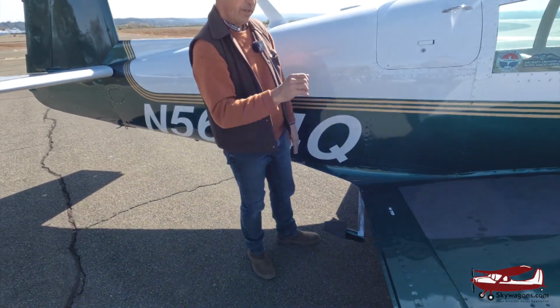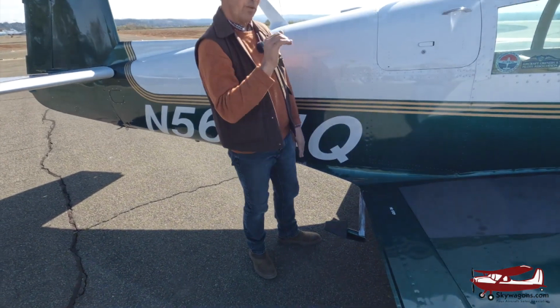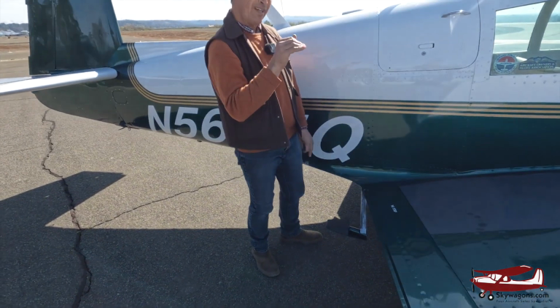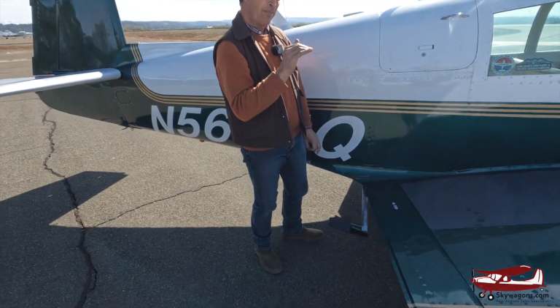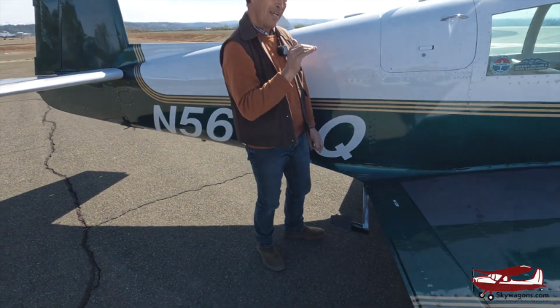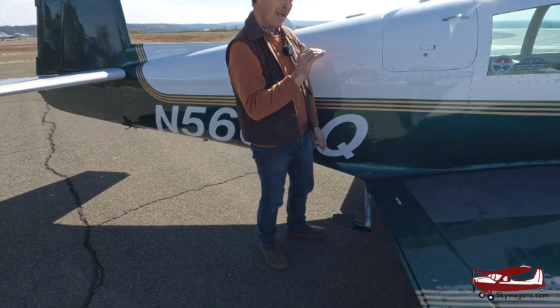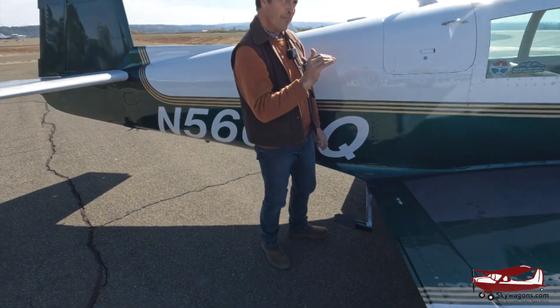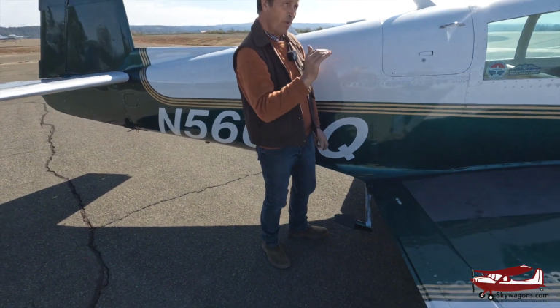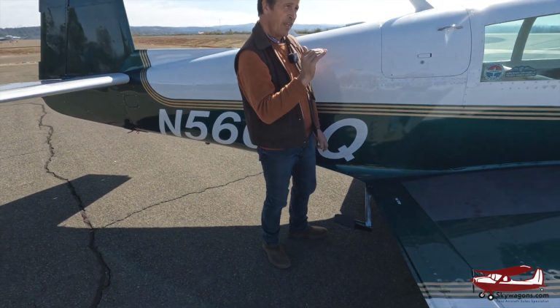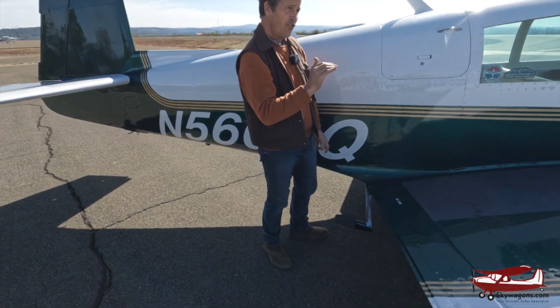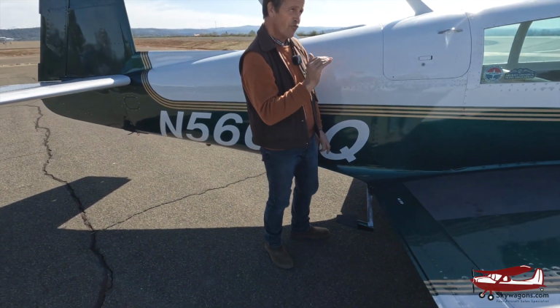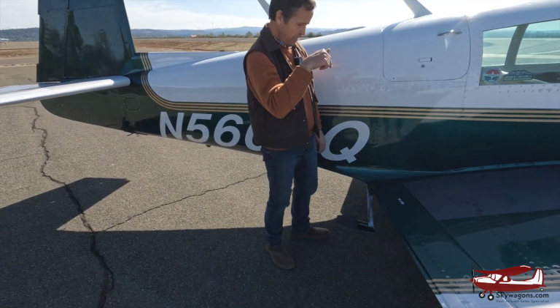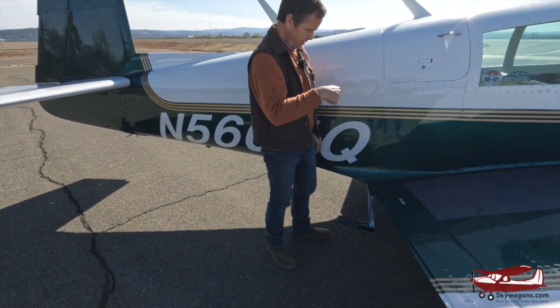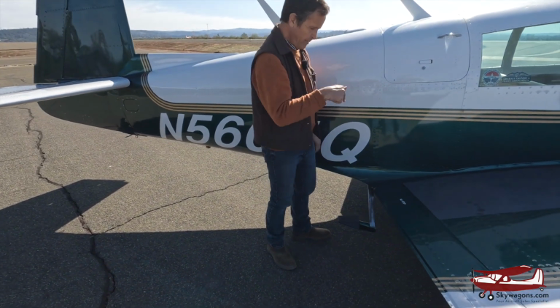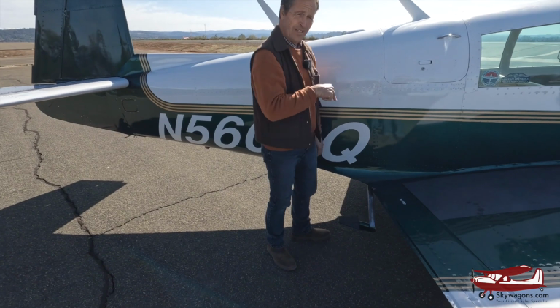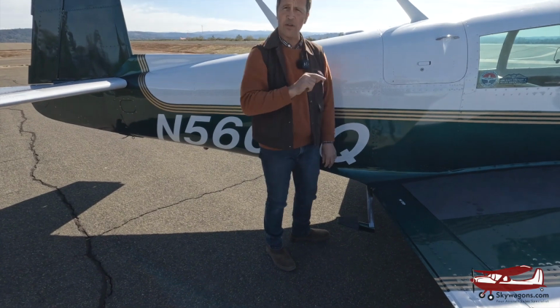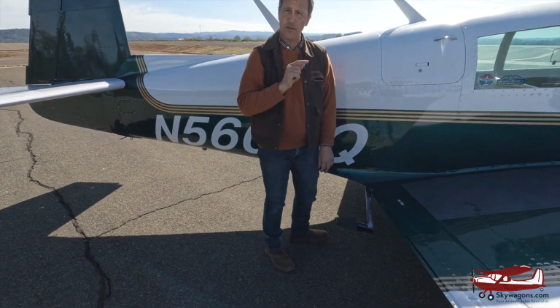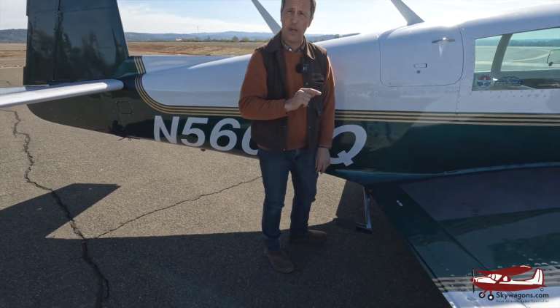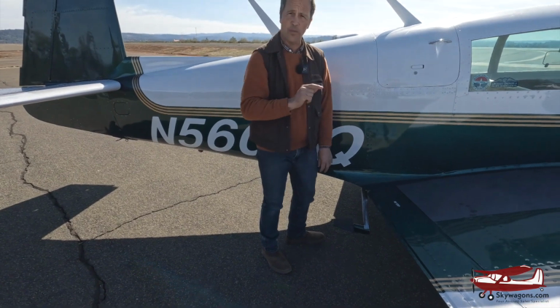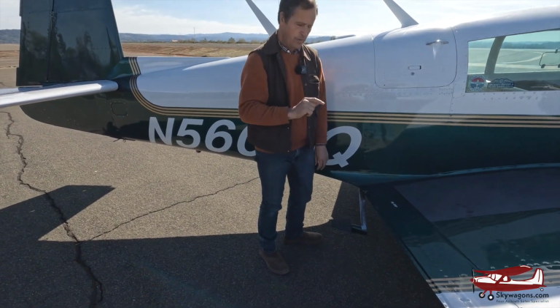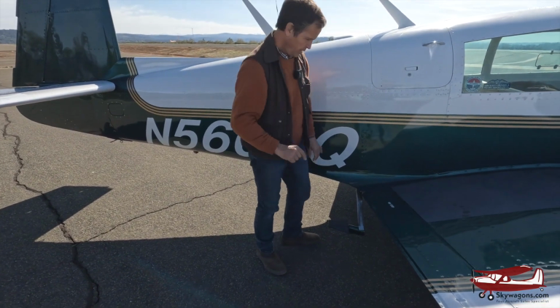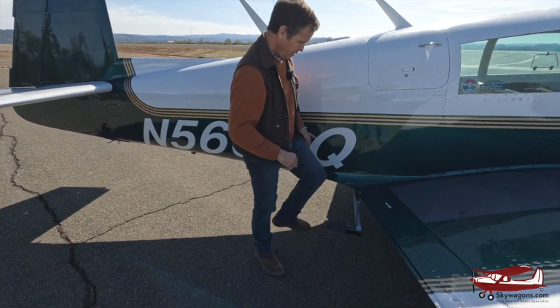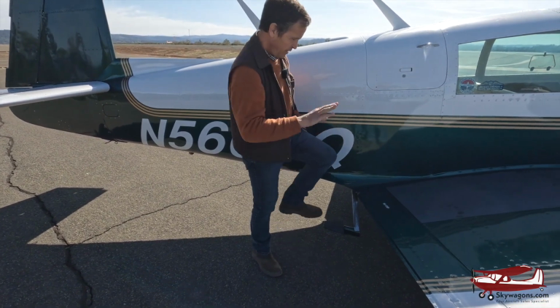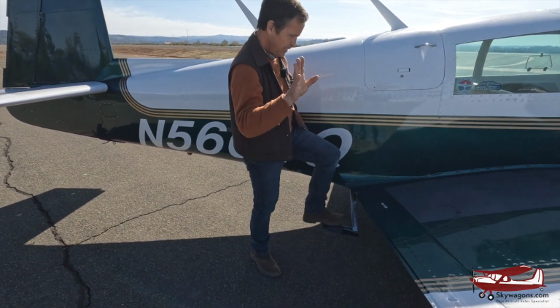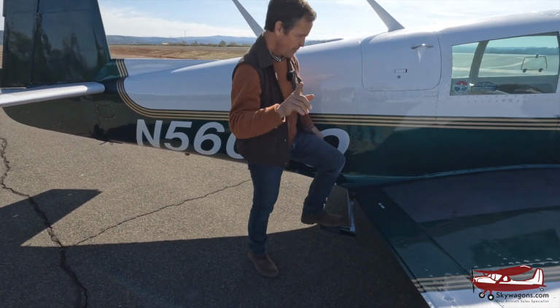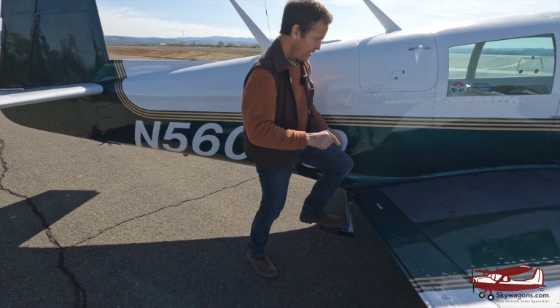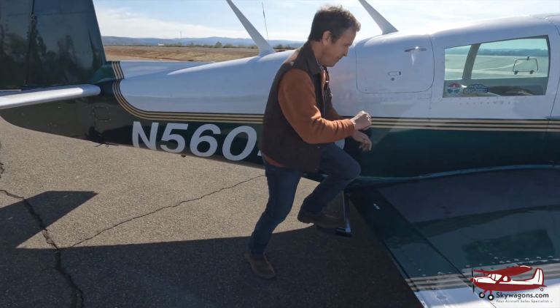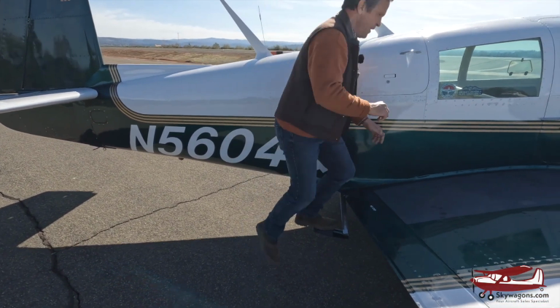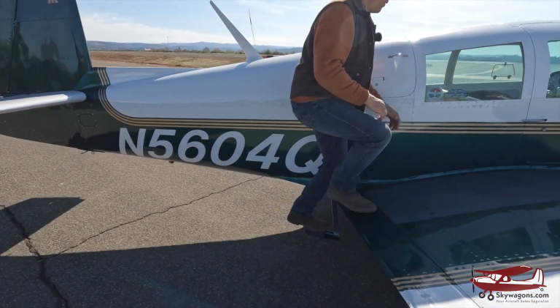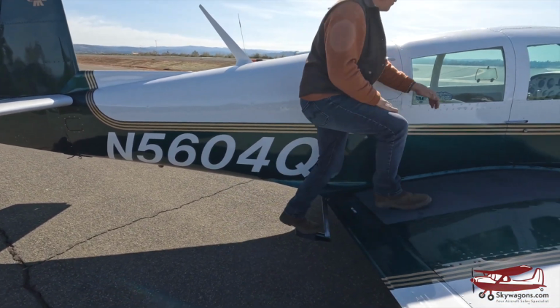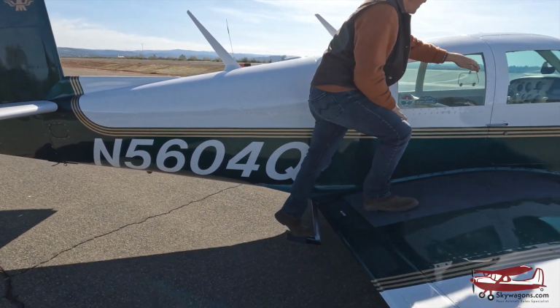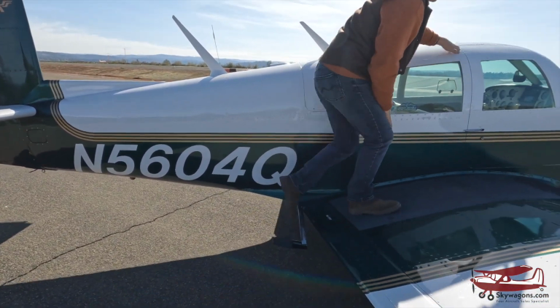Also, if you gear a plane up with the engine running, the step is not down. There's me talking about gear-ups again — don't do that.